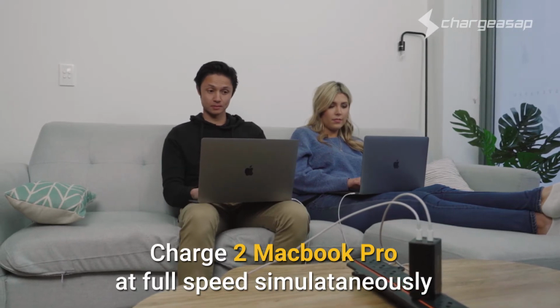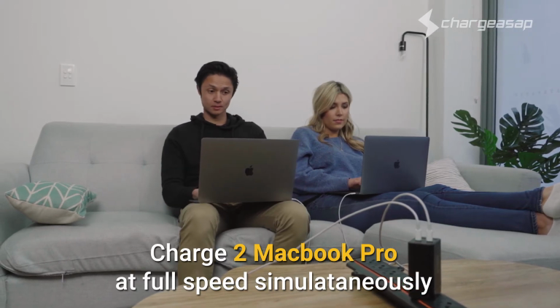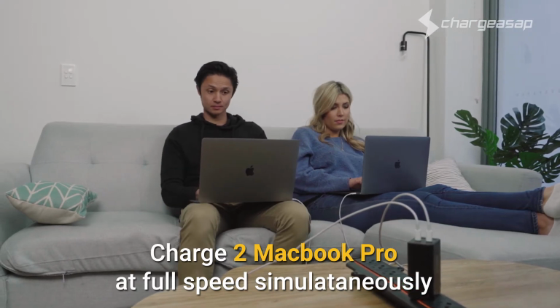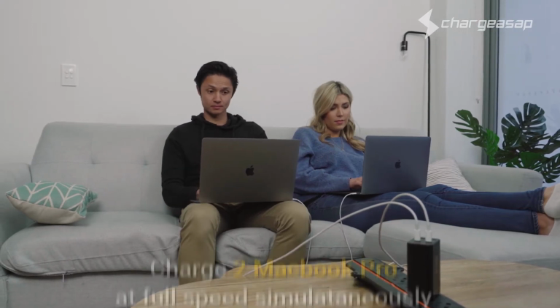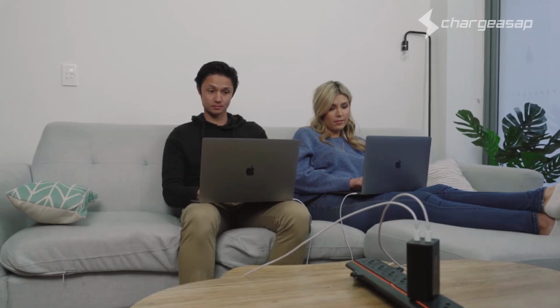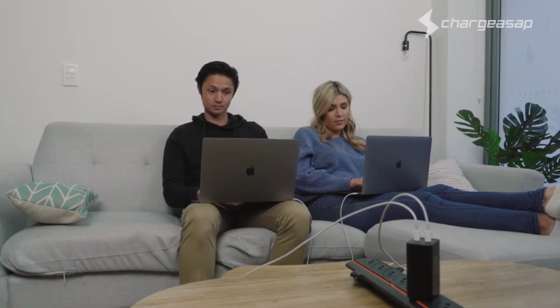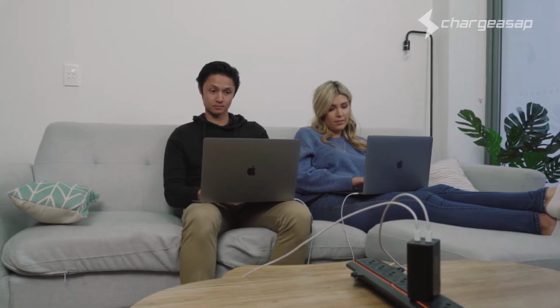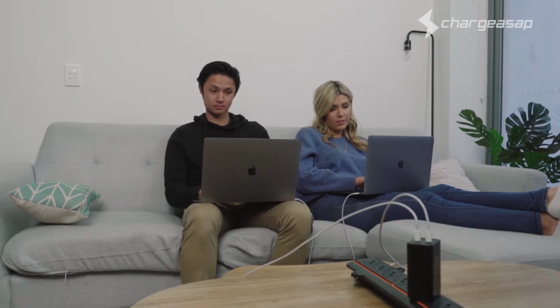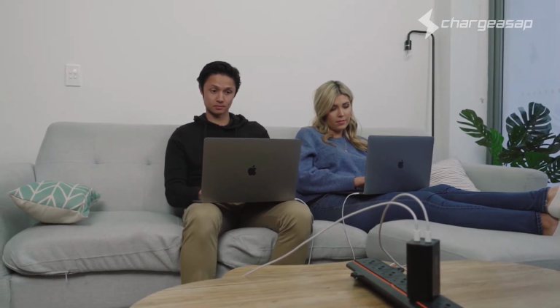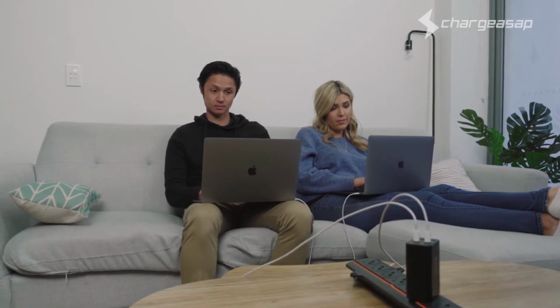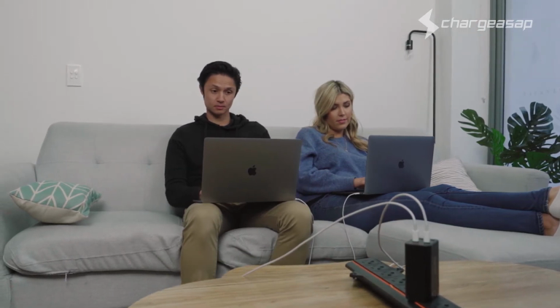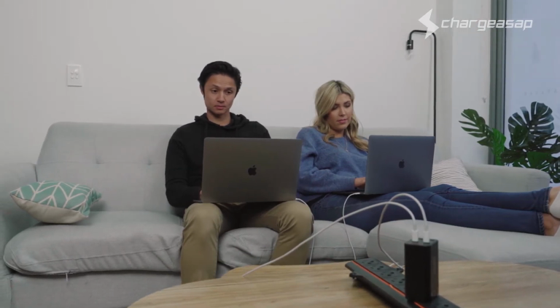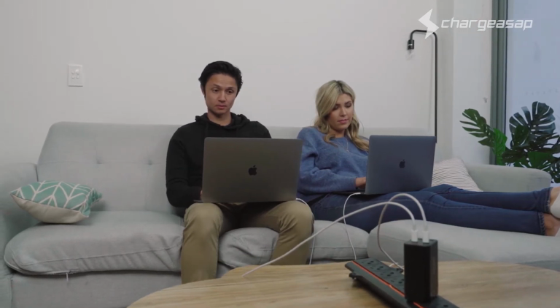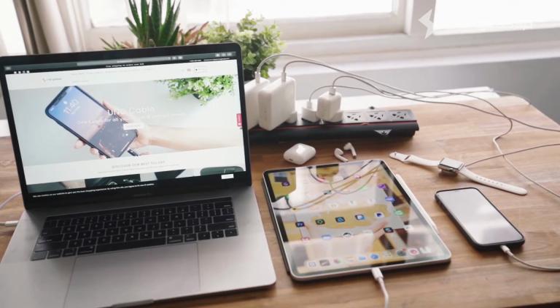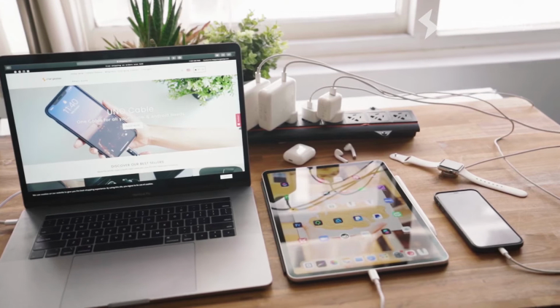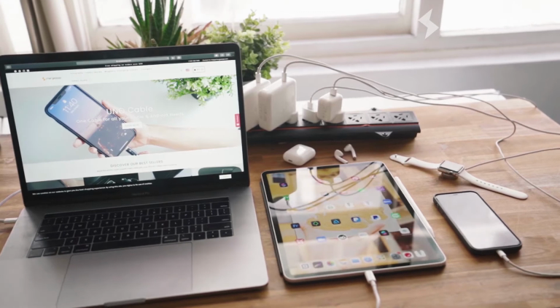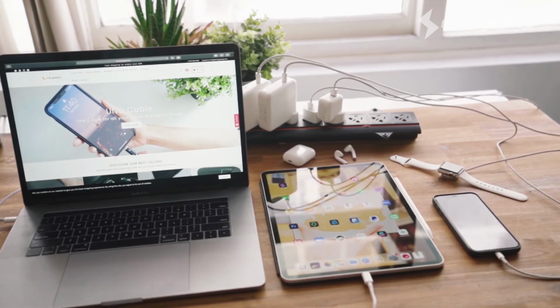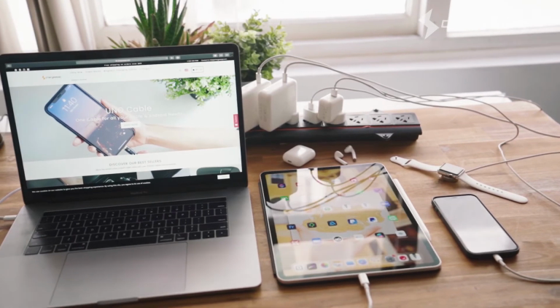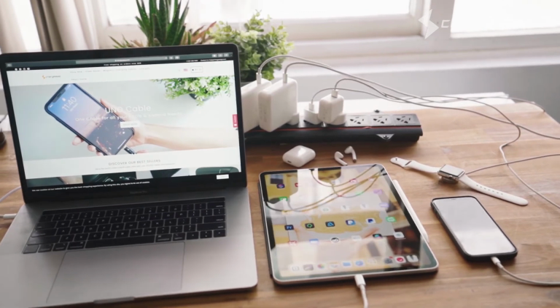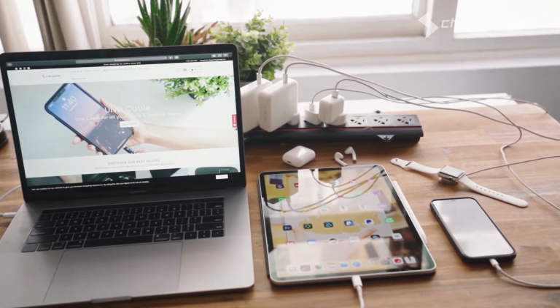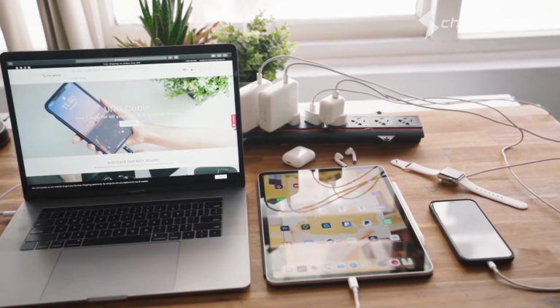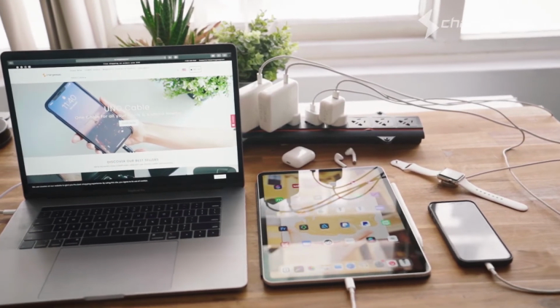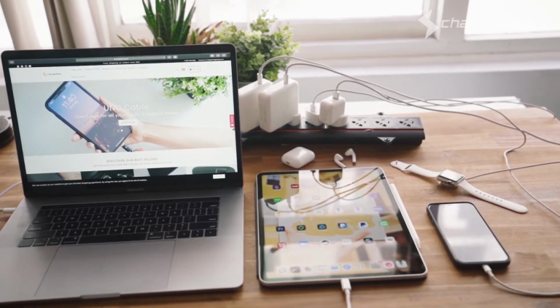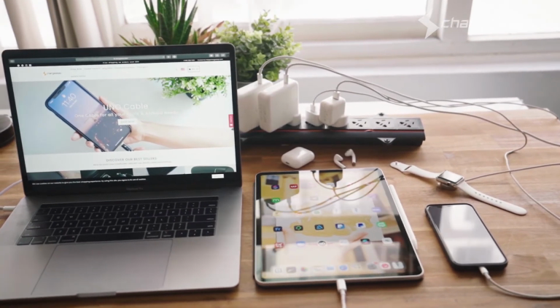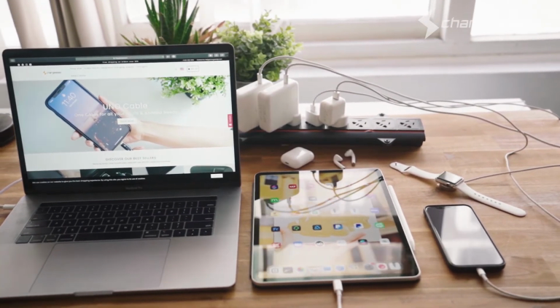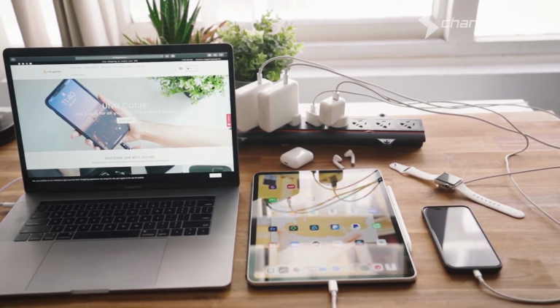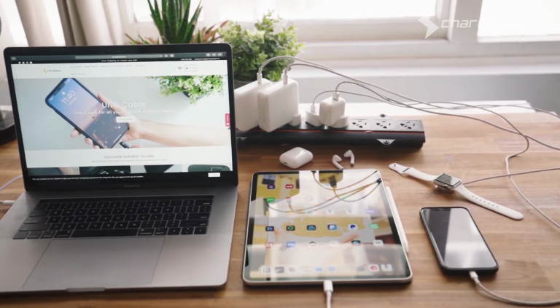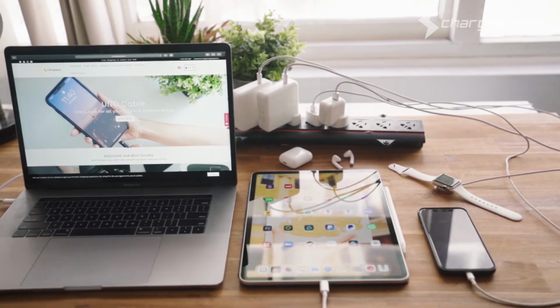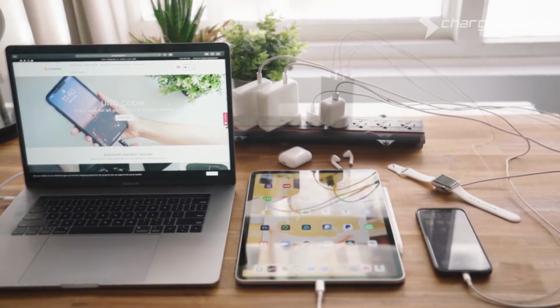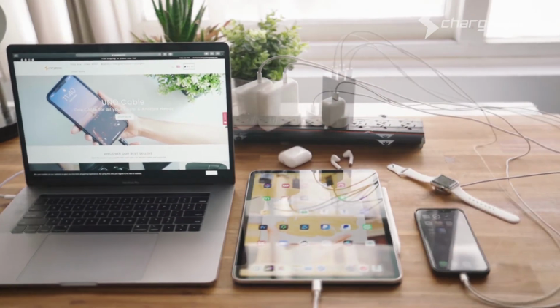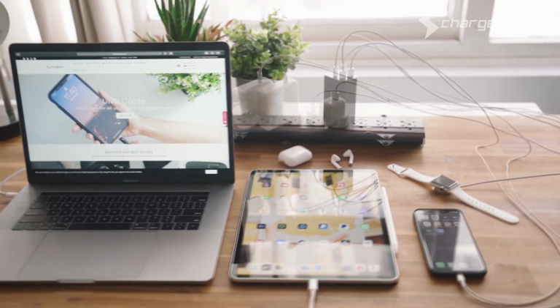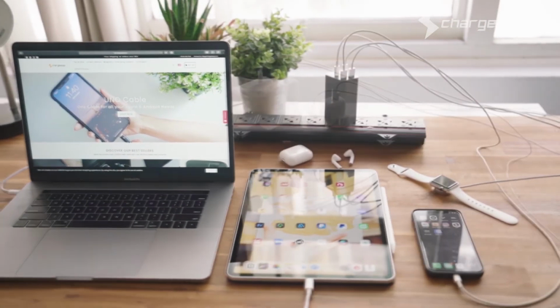So you can fast charge up to four devices at the same time, including laptops, tablets, and smartphones.